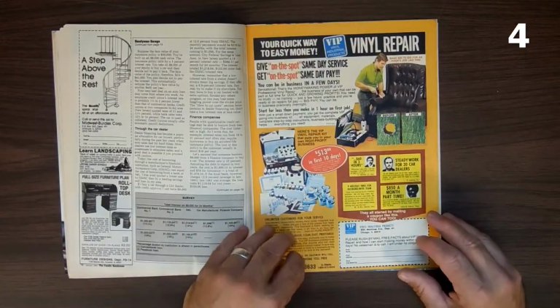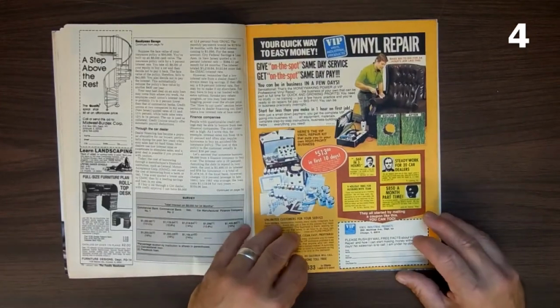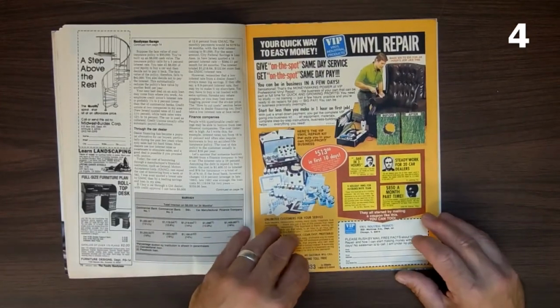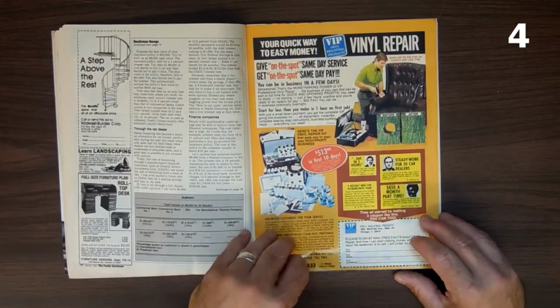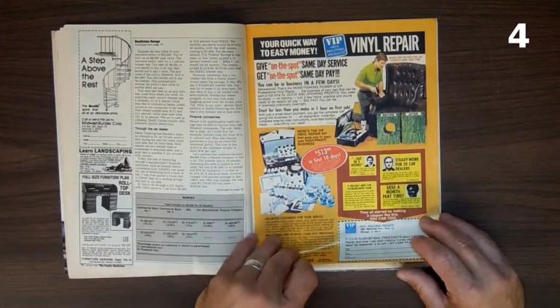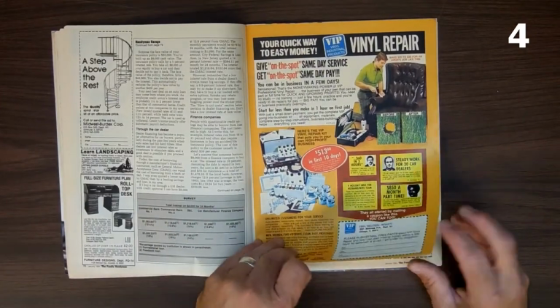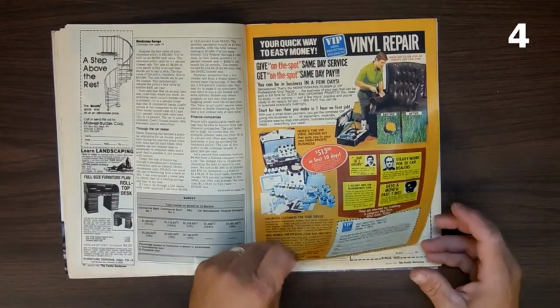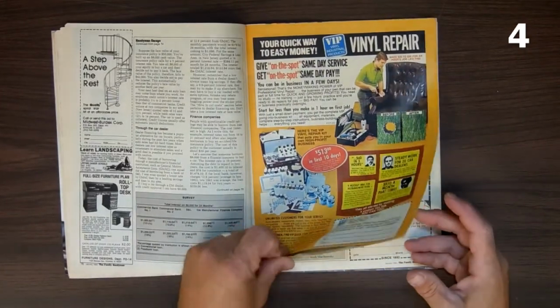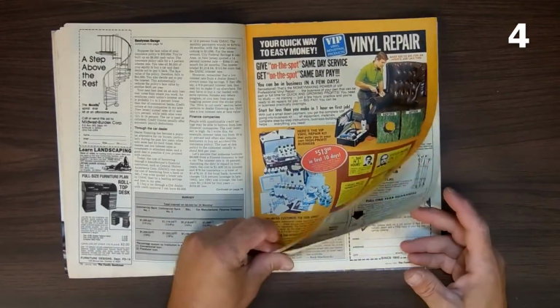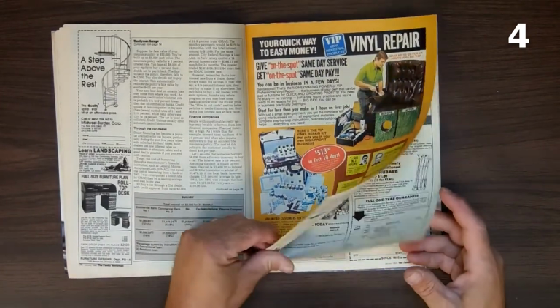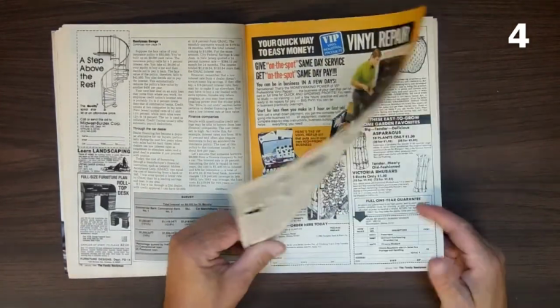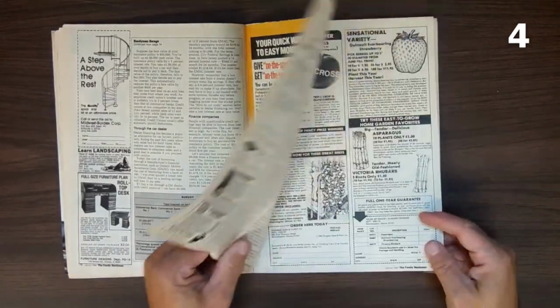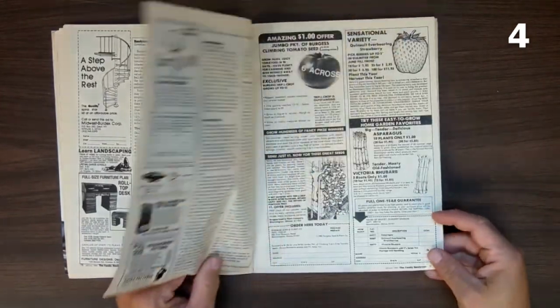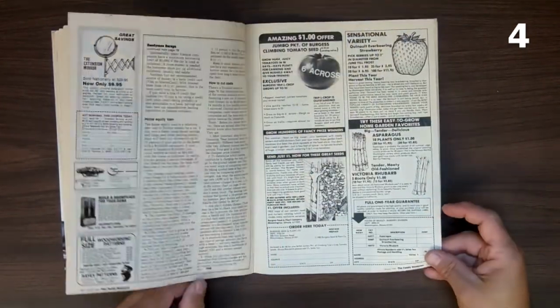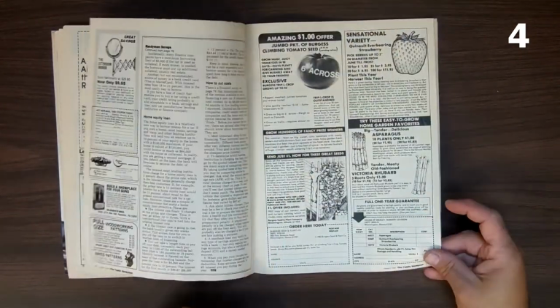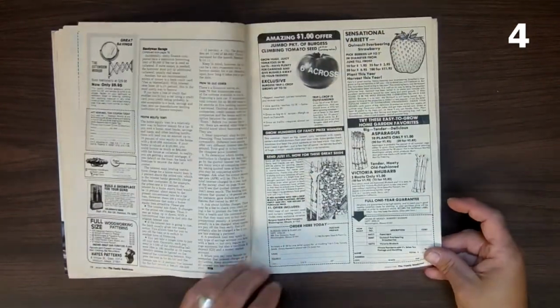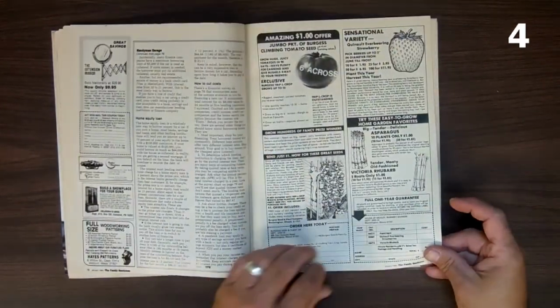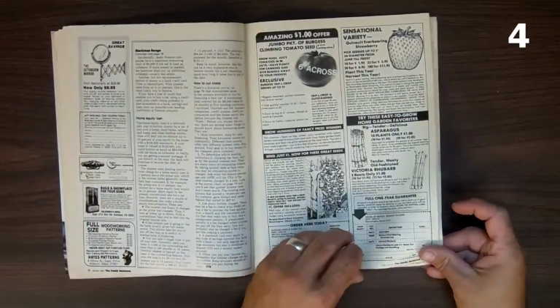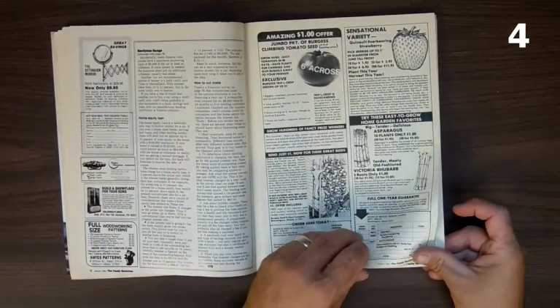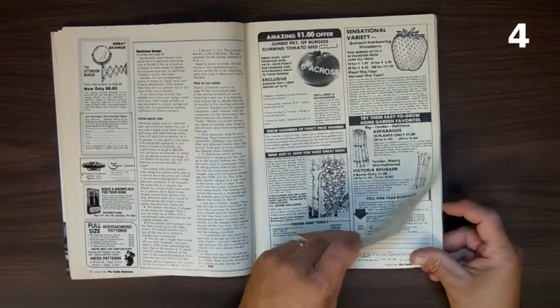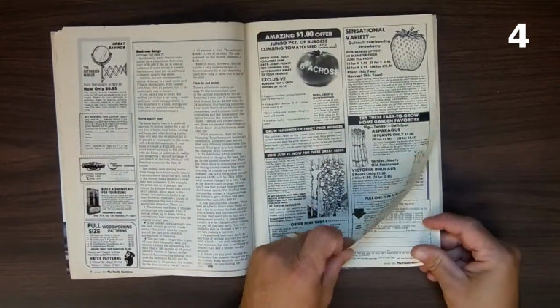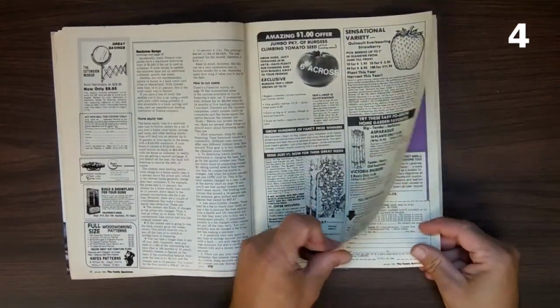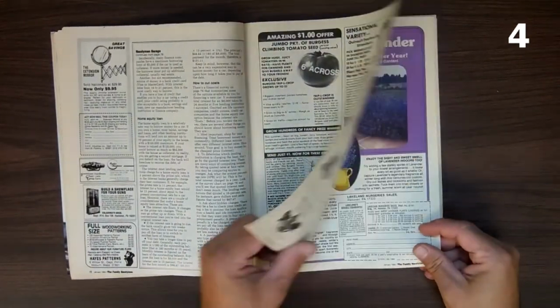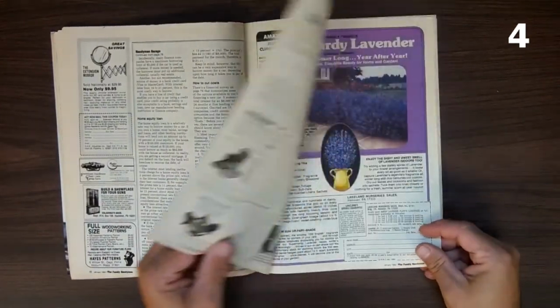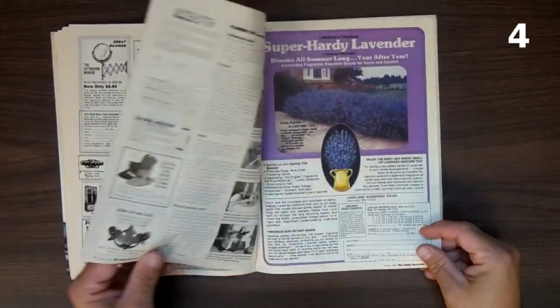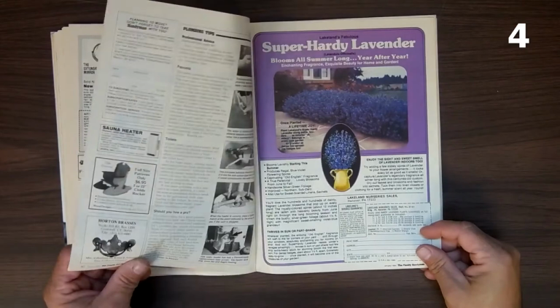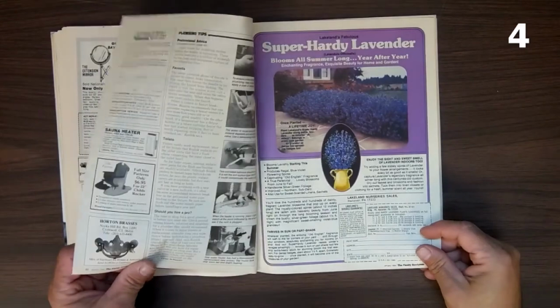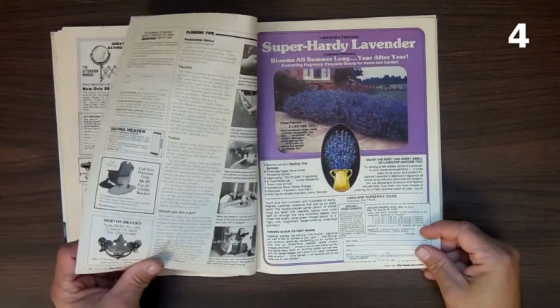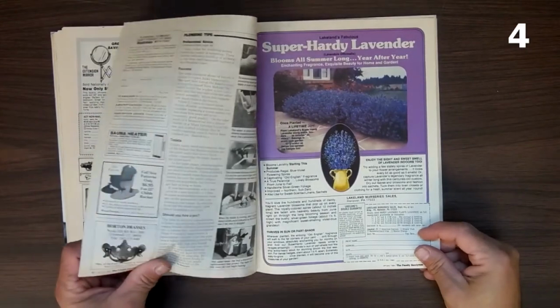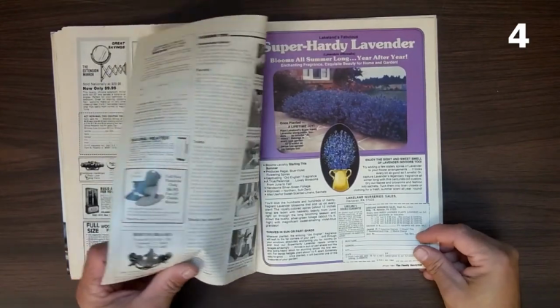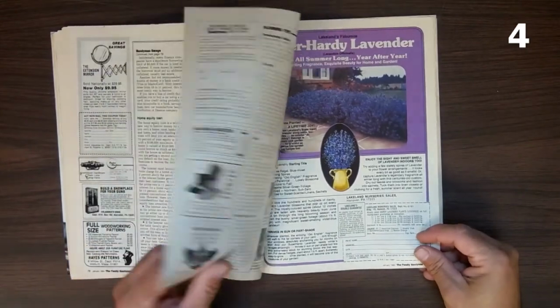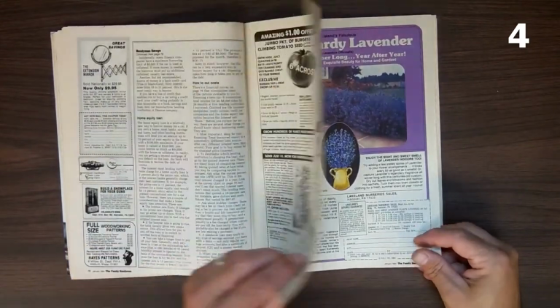But there's this one thing back here that I've seen in so many magazines of the time period, and I'd like to know — did anybody ever buy this? Did anybody ever order it? Did anybody ever do anything with it?